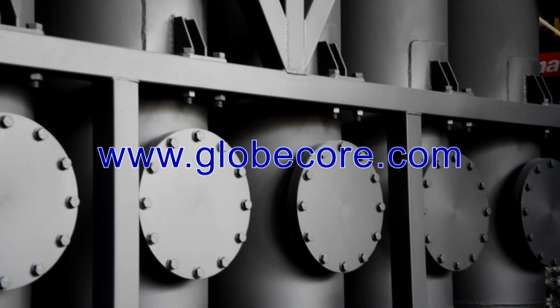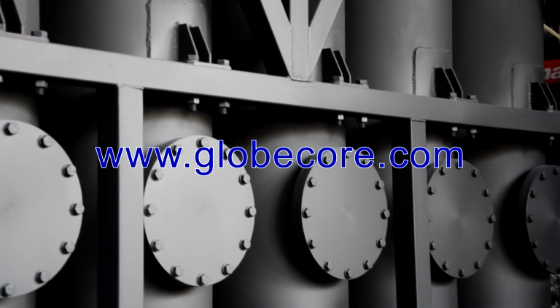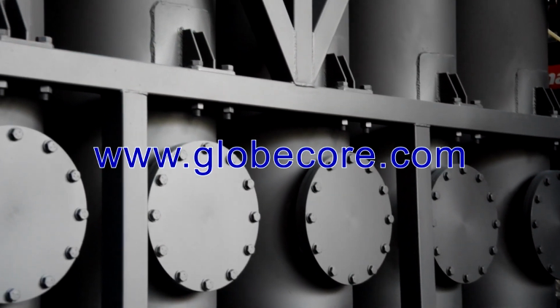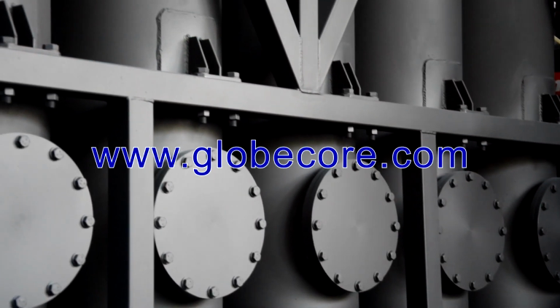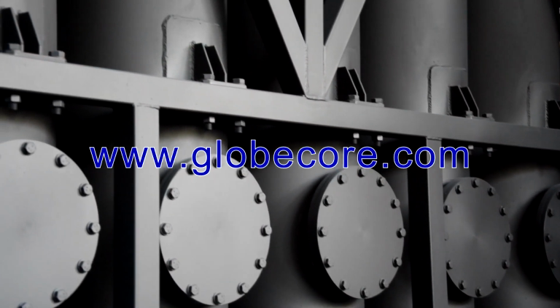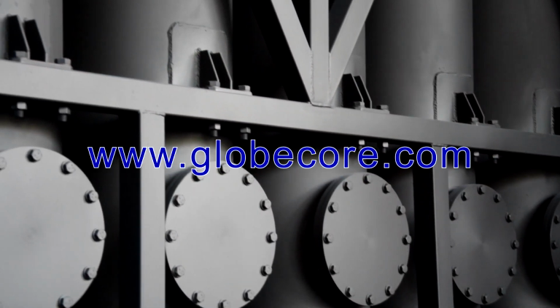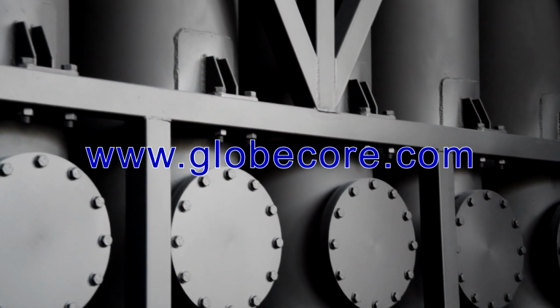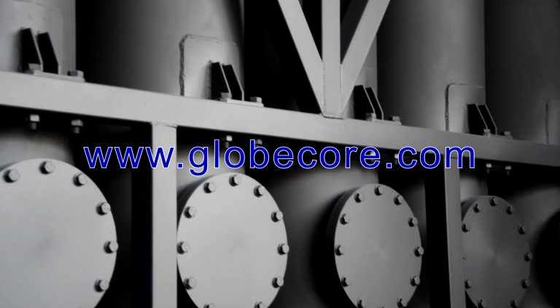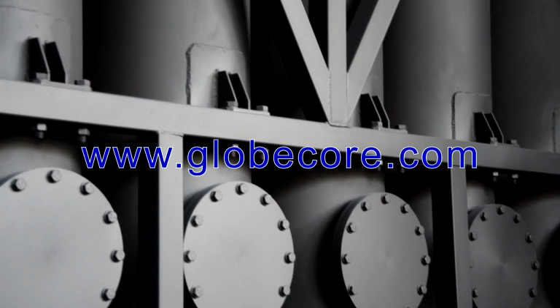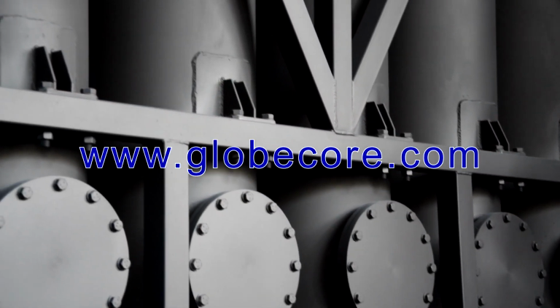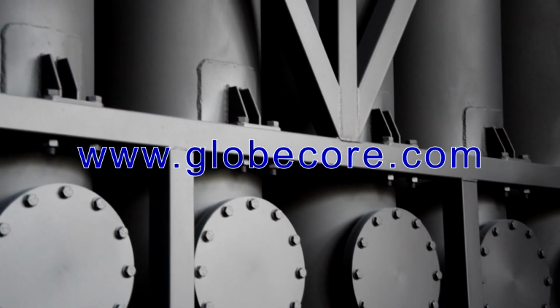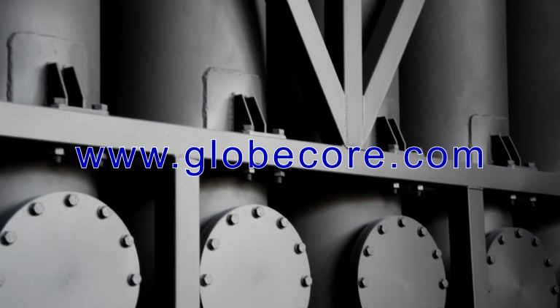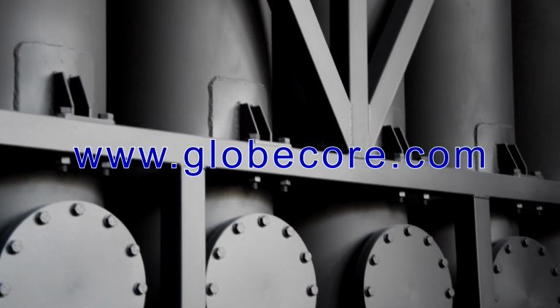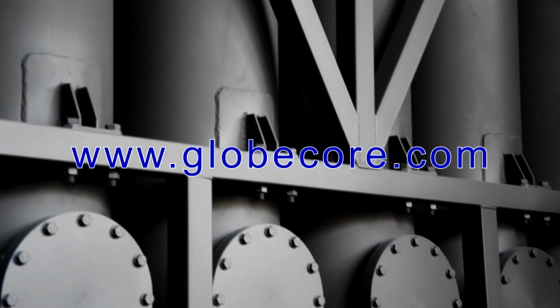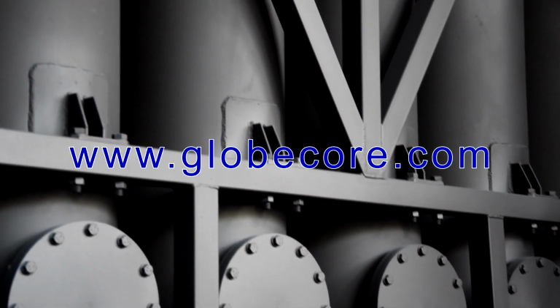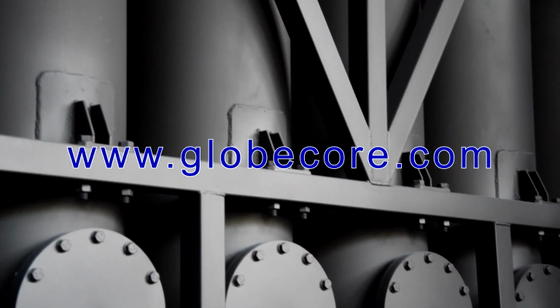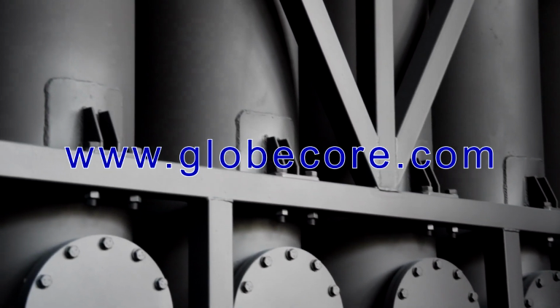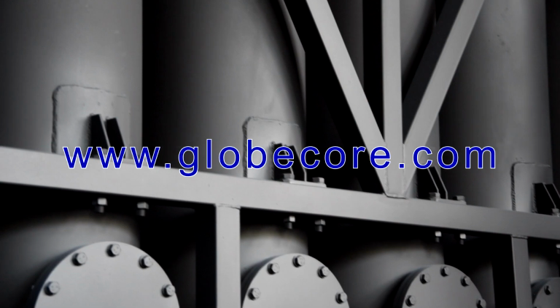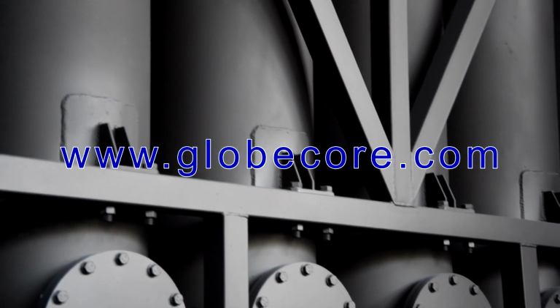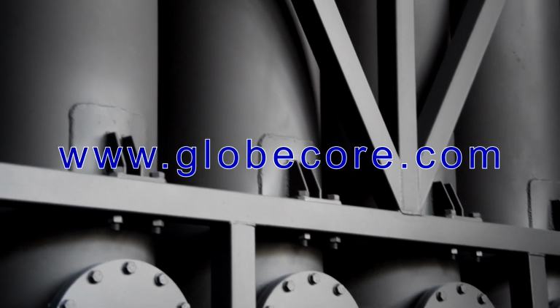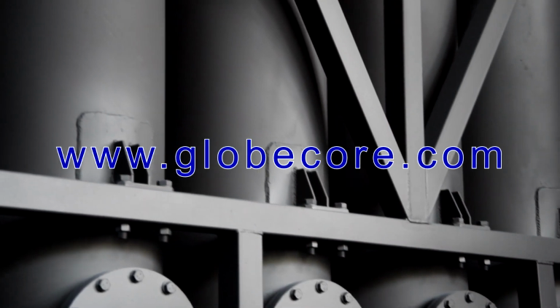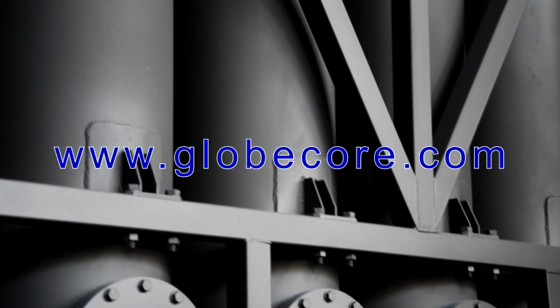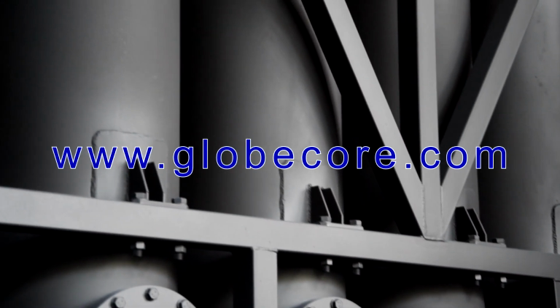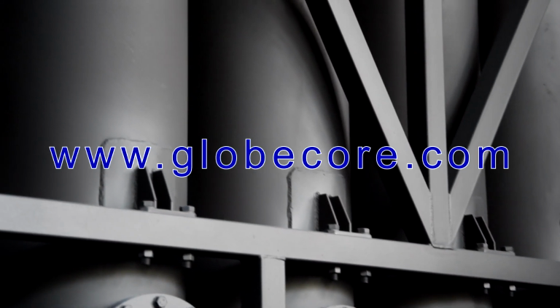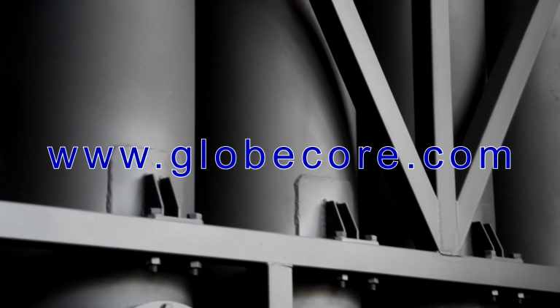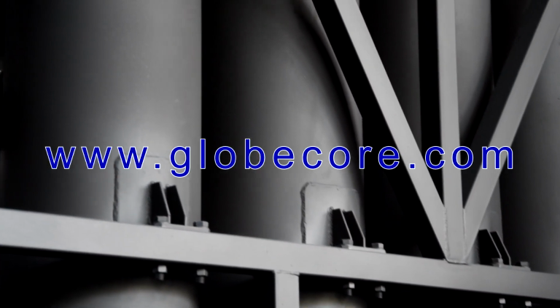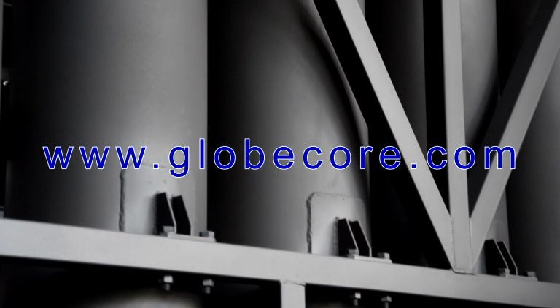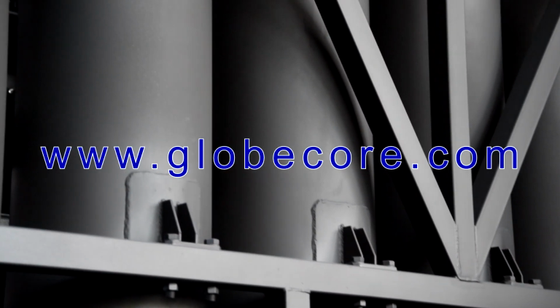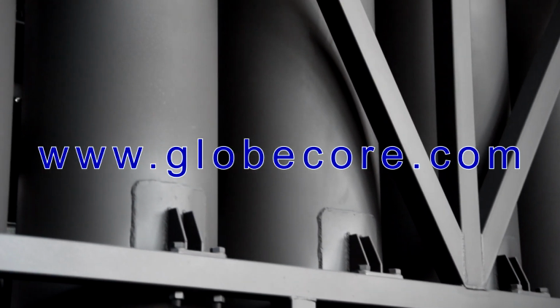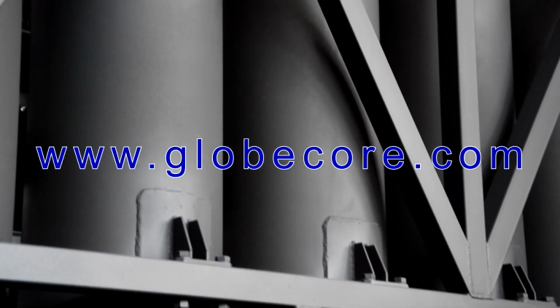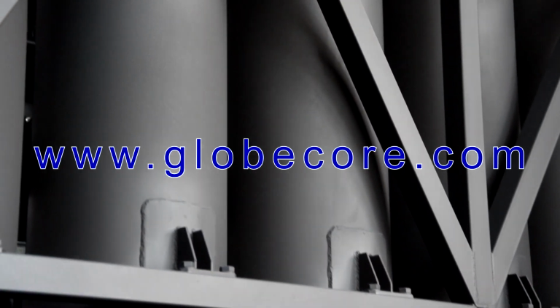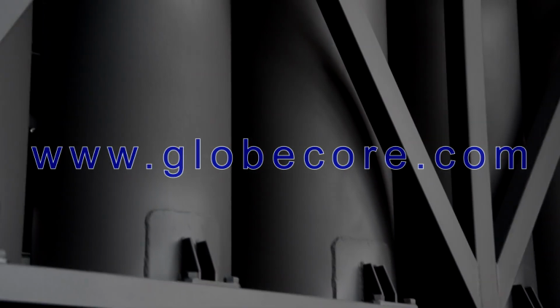For detailed information, visit us at www.globecore.com.